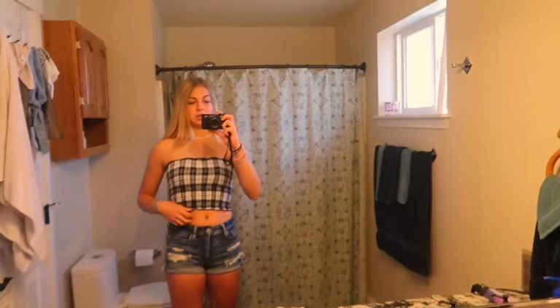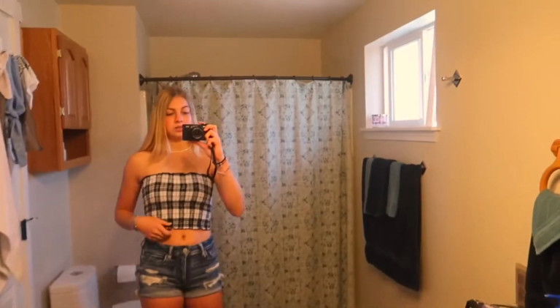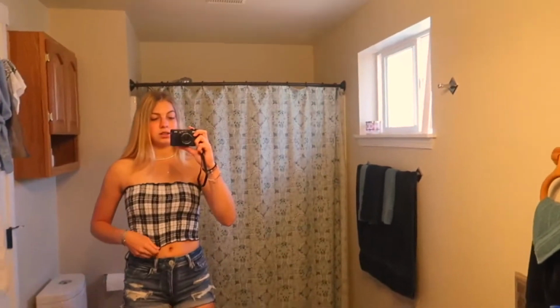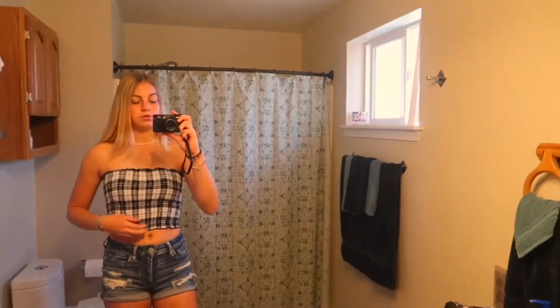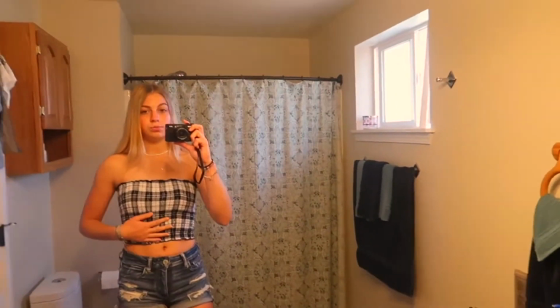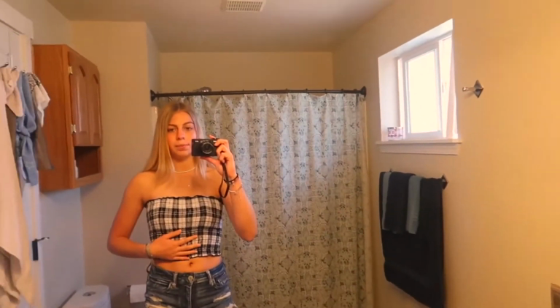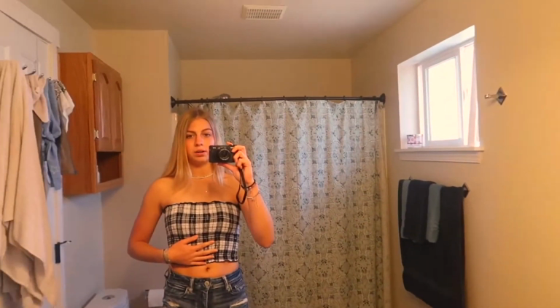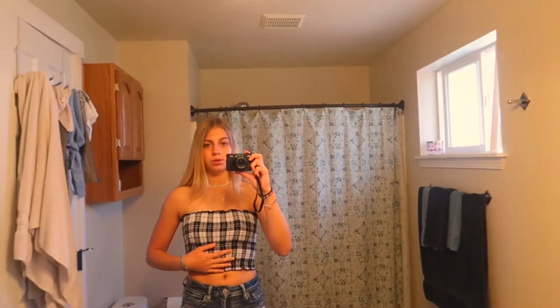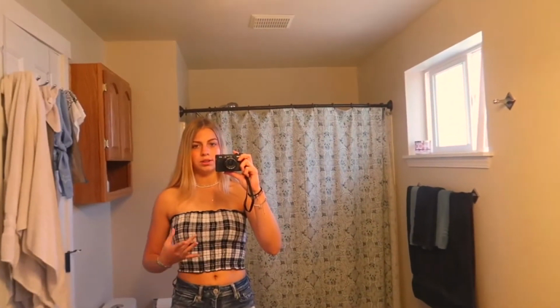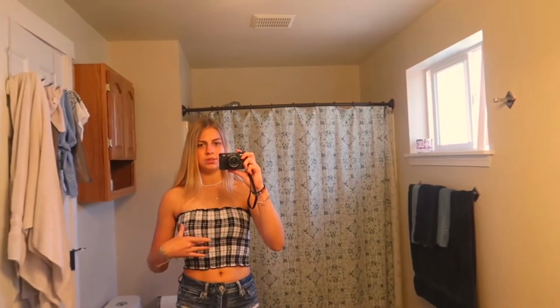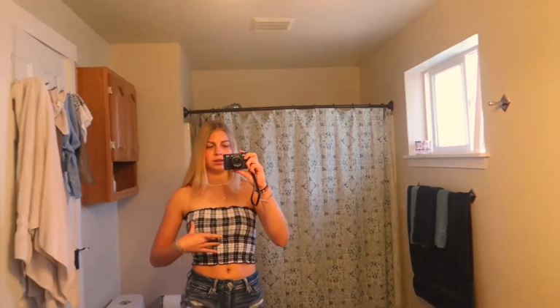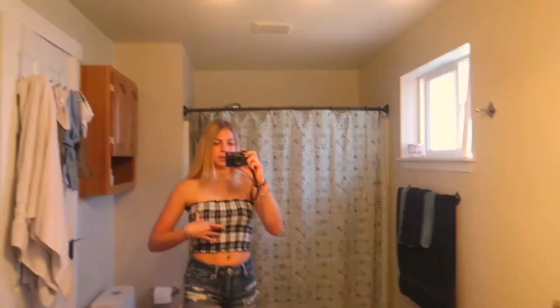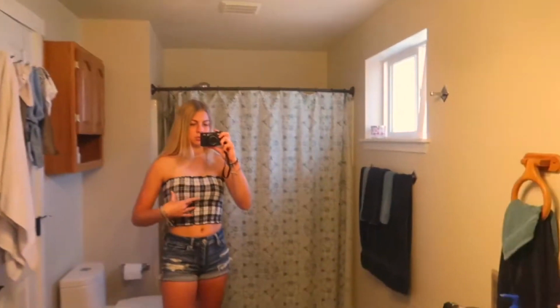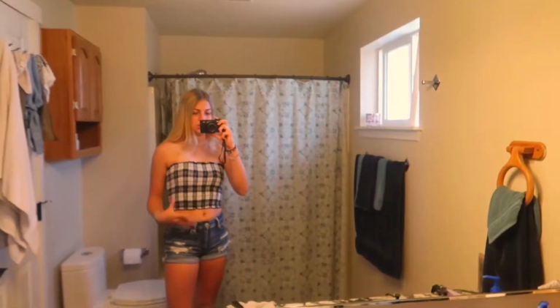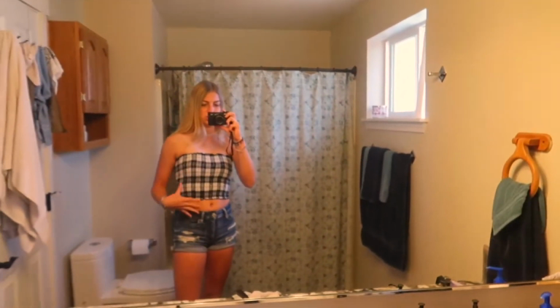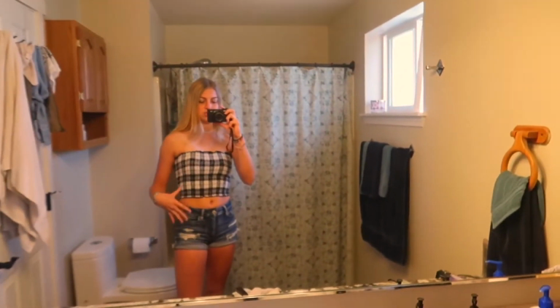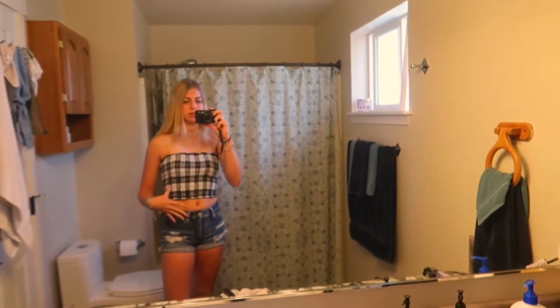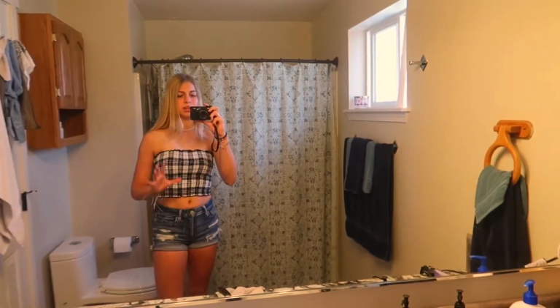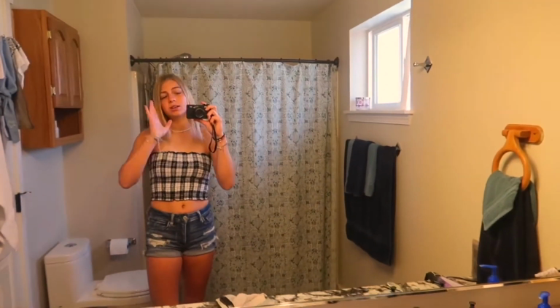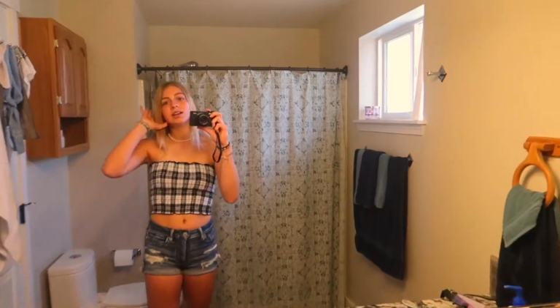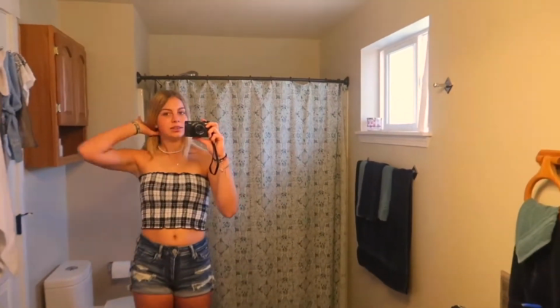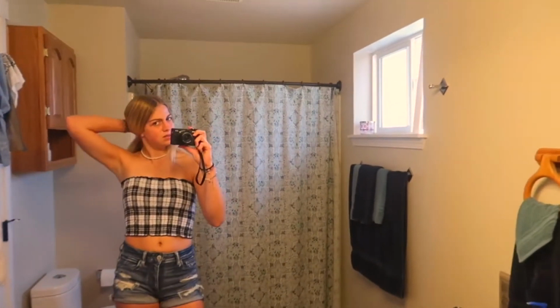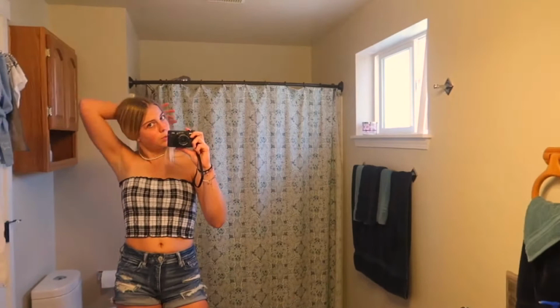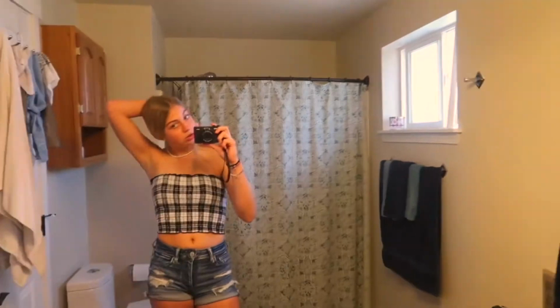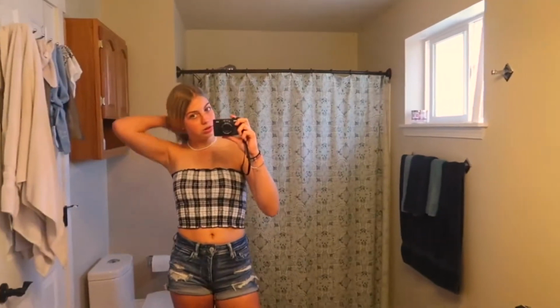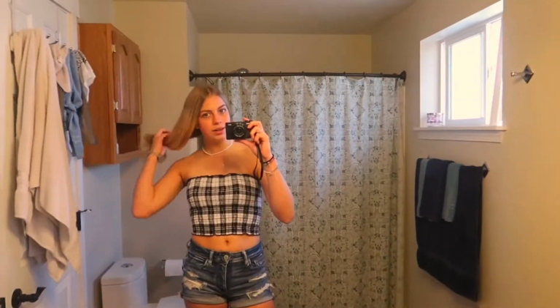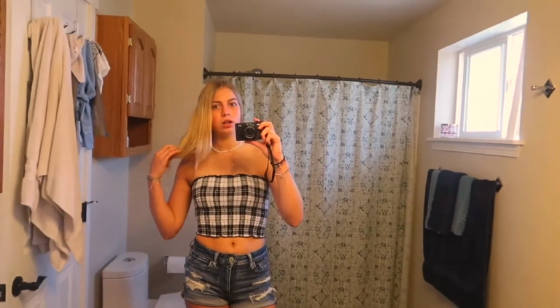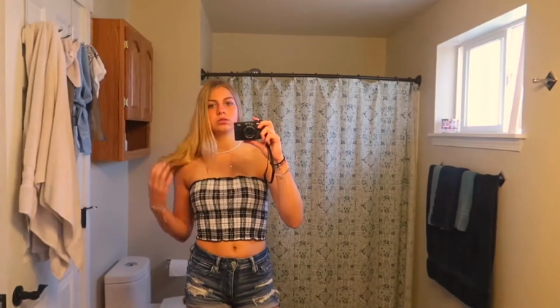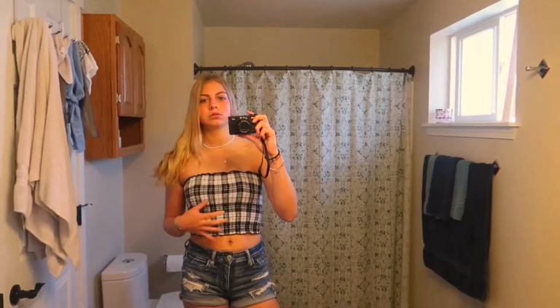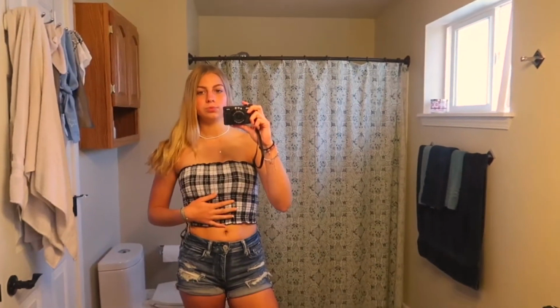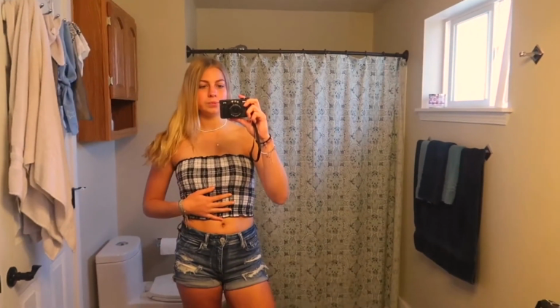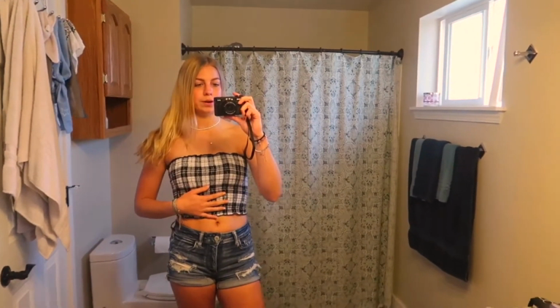This is the other tube top I own — it's like a black and white checkered kind. This is from Hollister. I like Hollister's tube tops better.